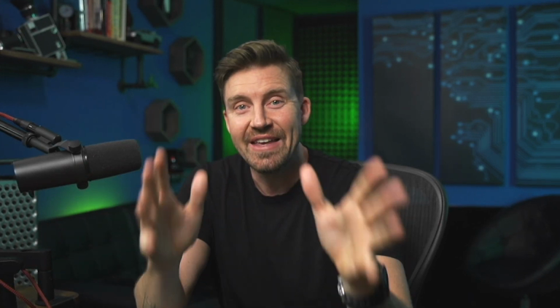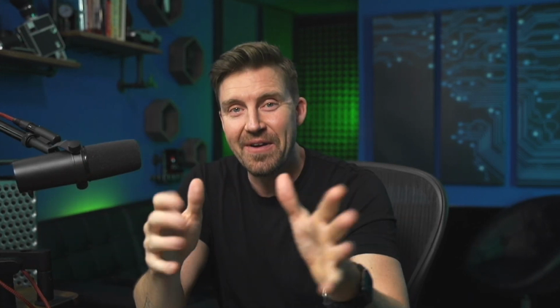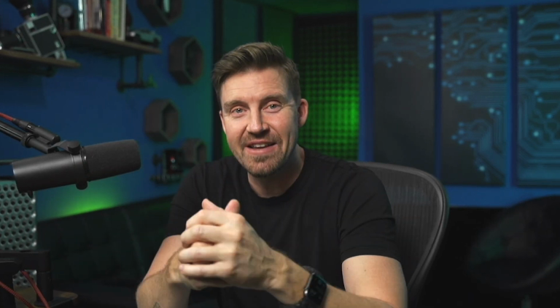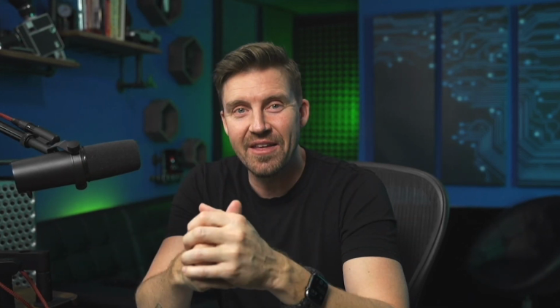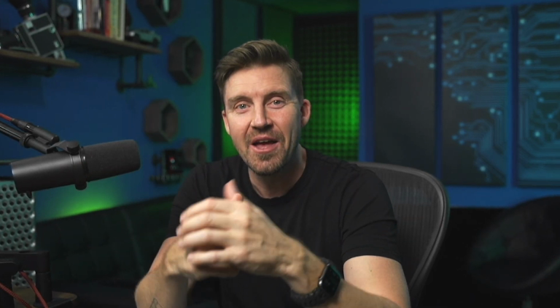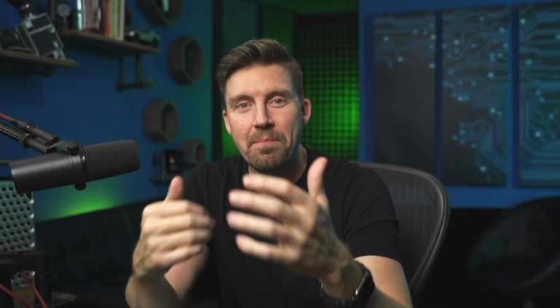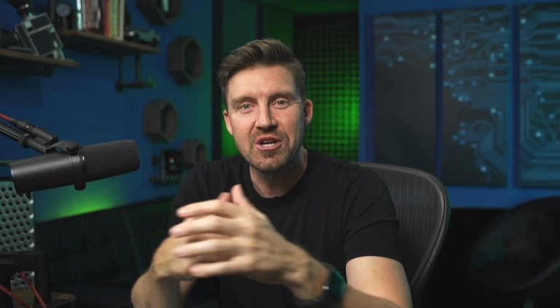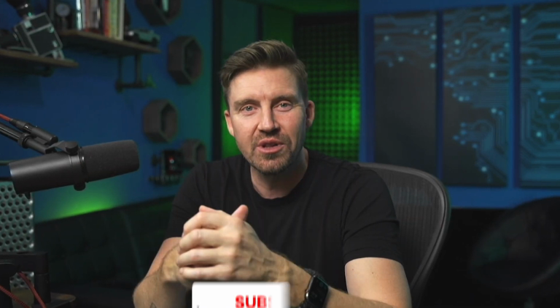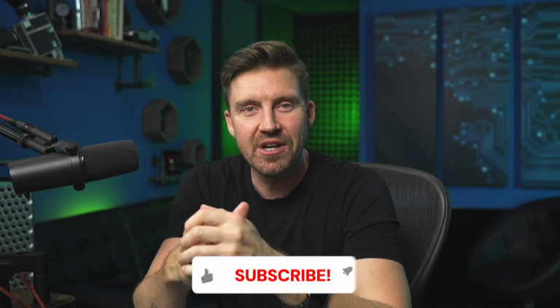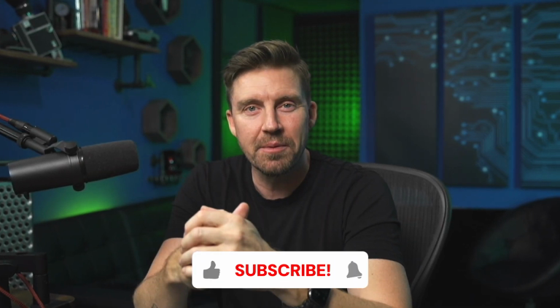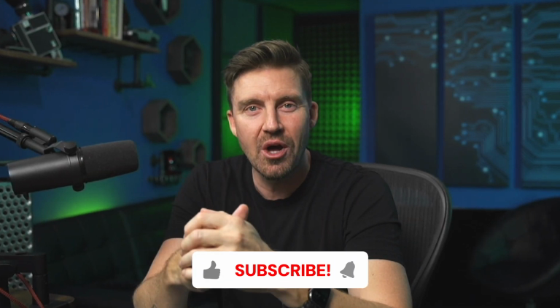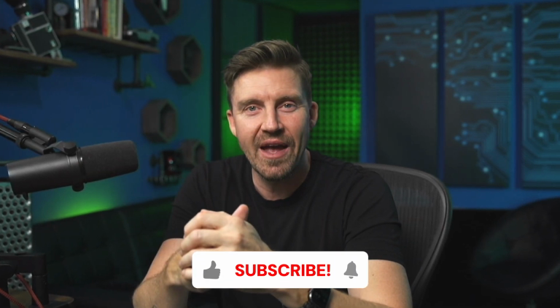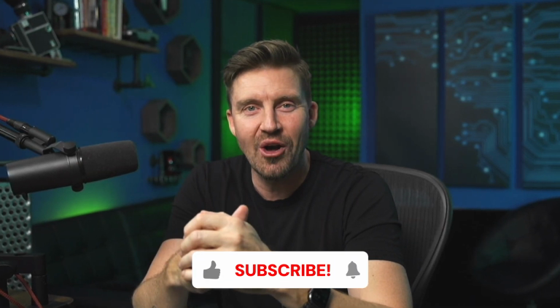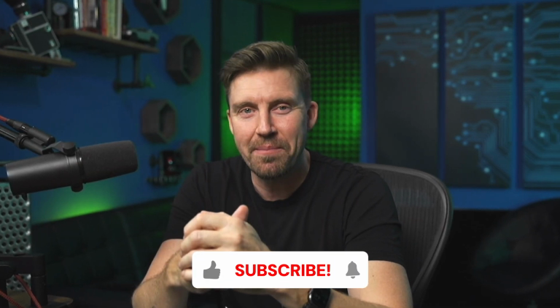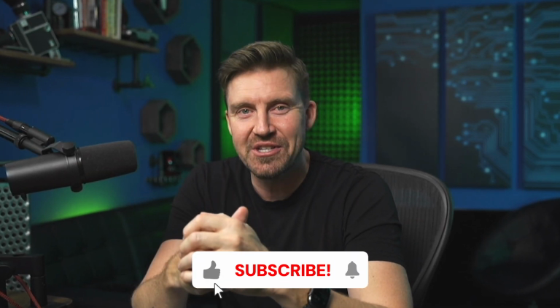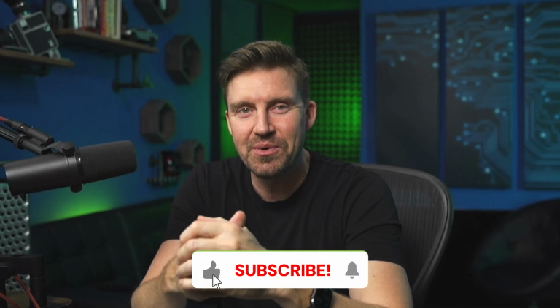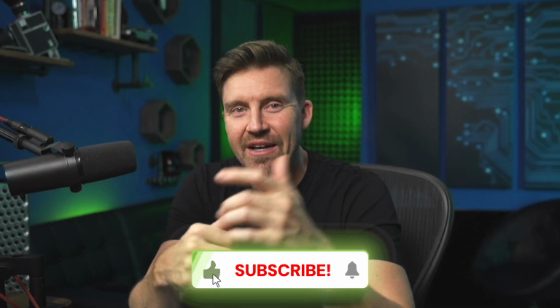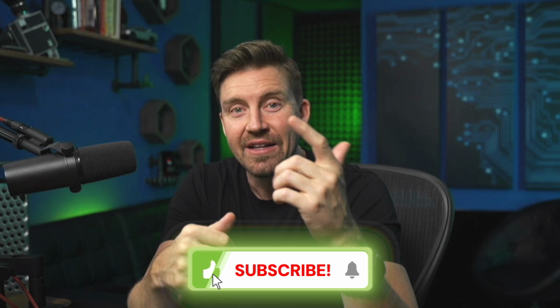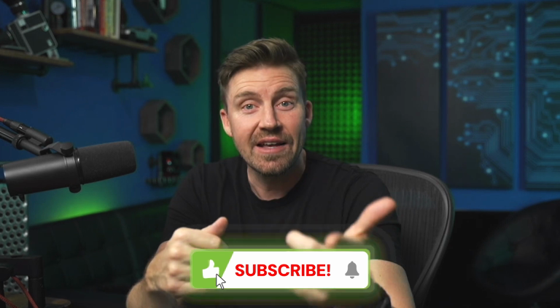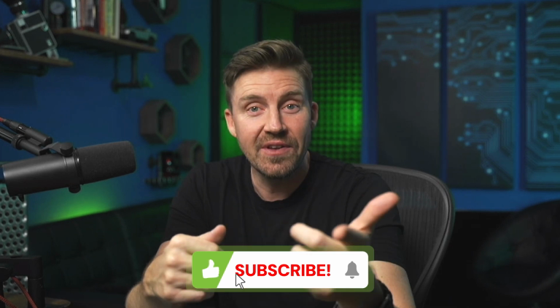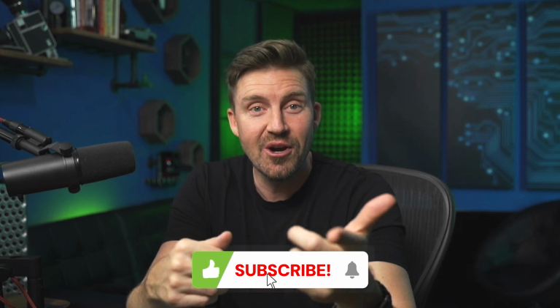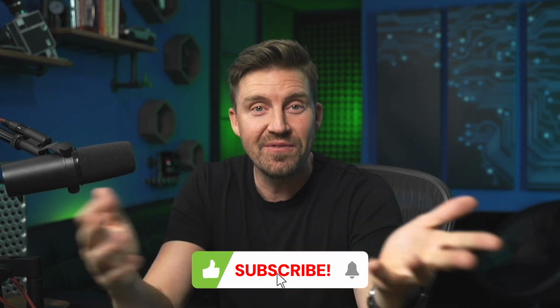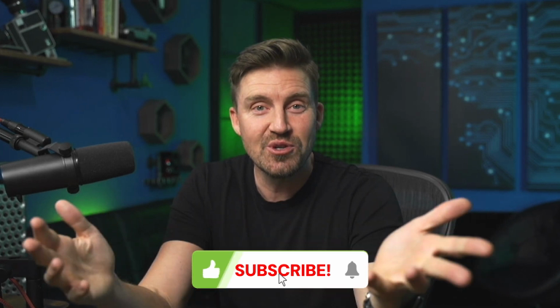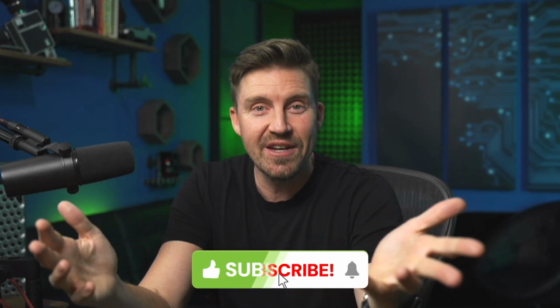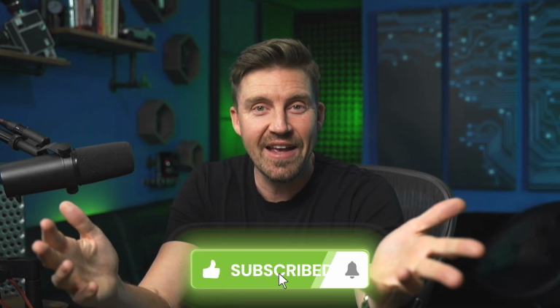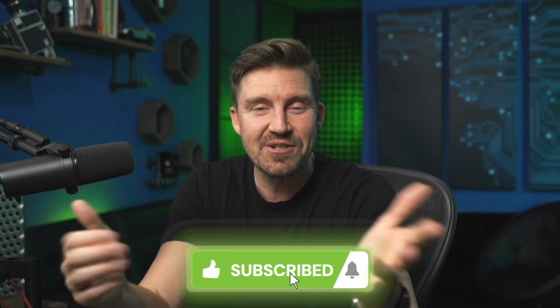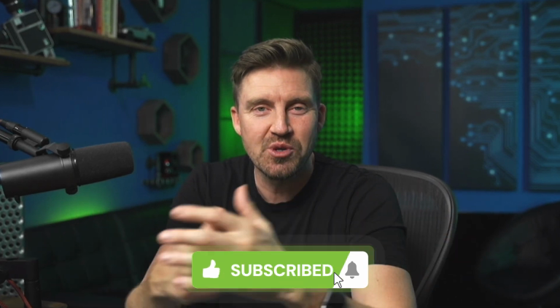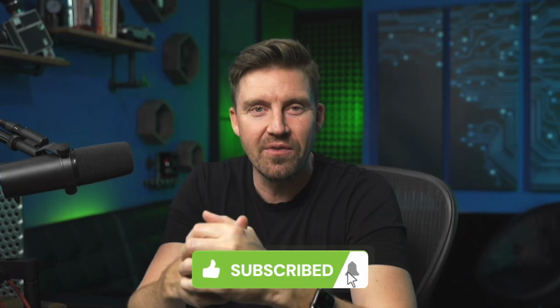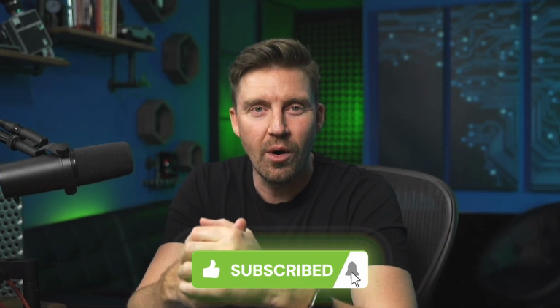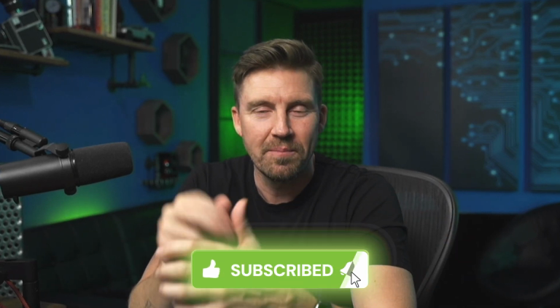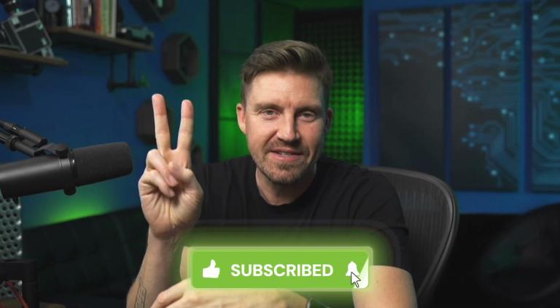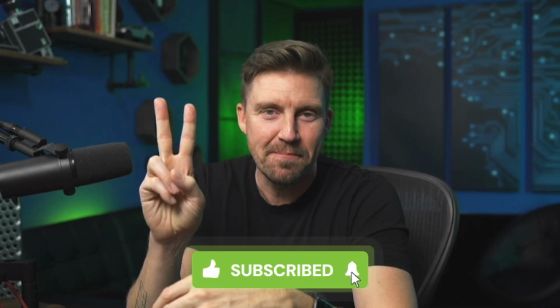If I missed anything, make sure to leave a comment below and I'll get back to you. Like the video if you enjoyed it, and subscribe for more. See ya.